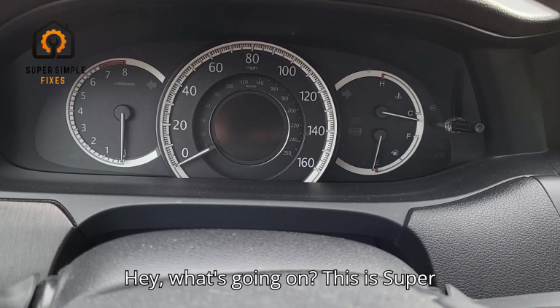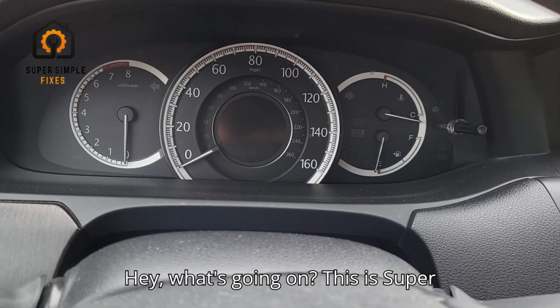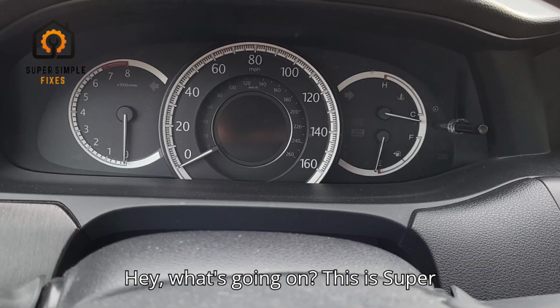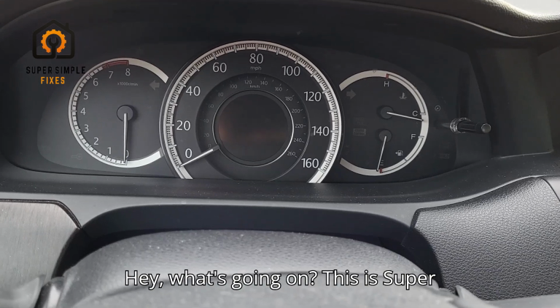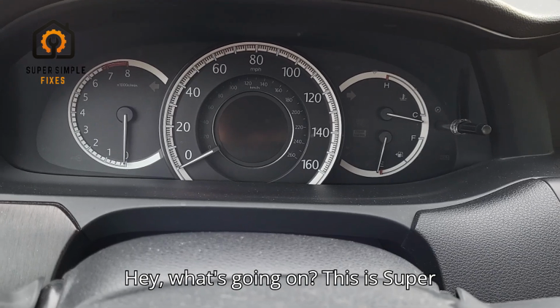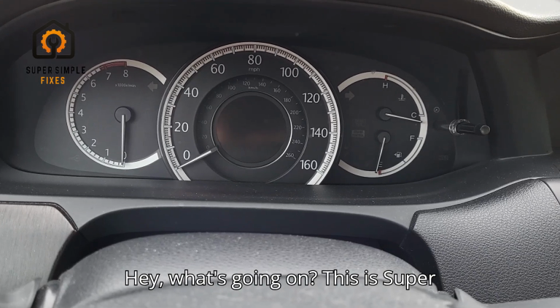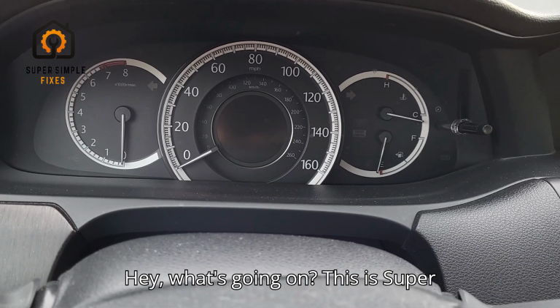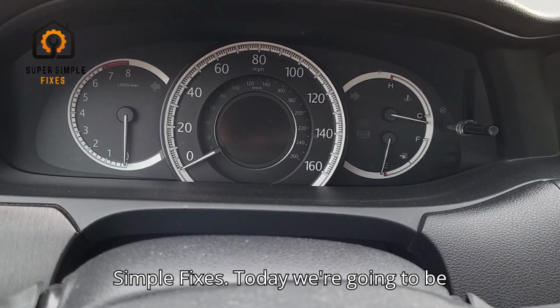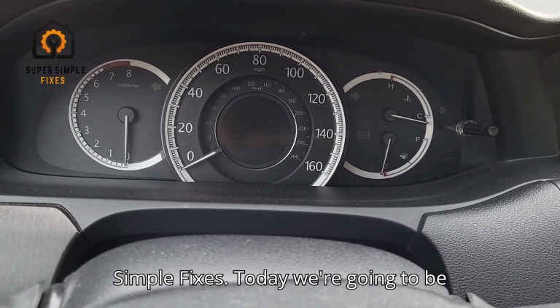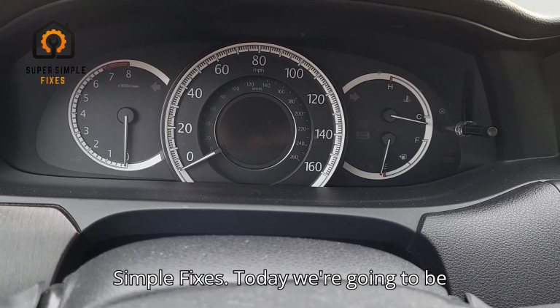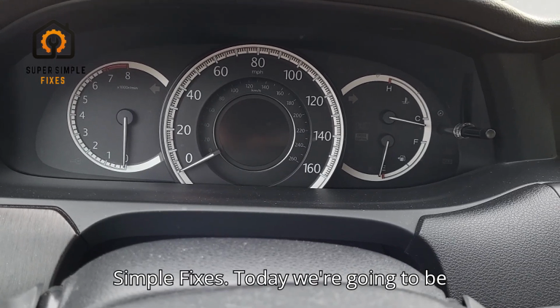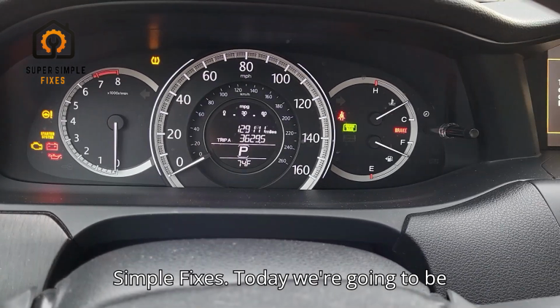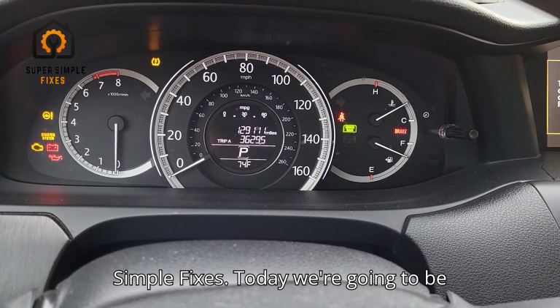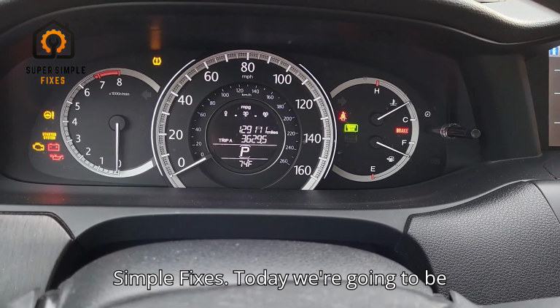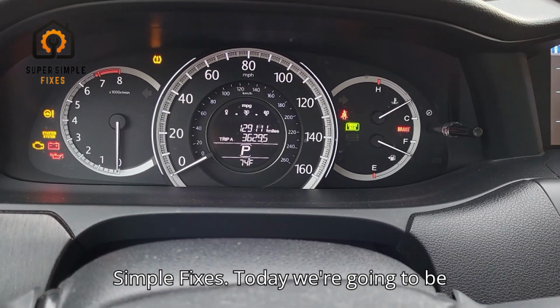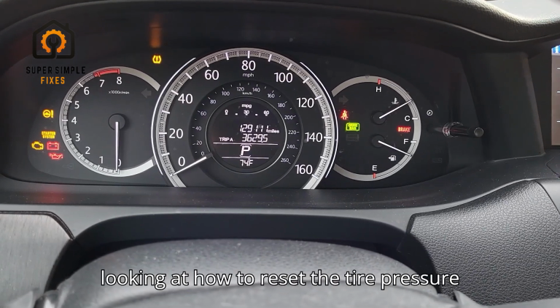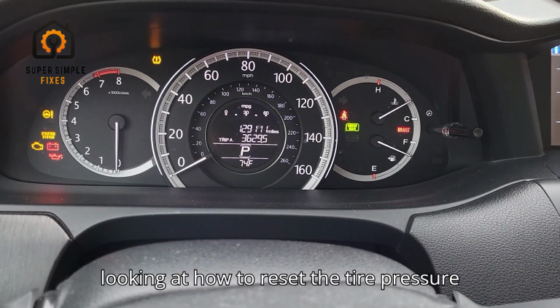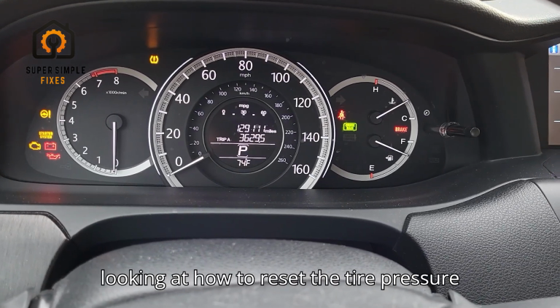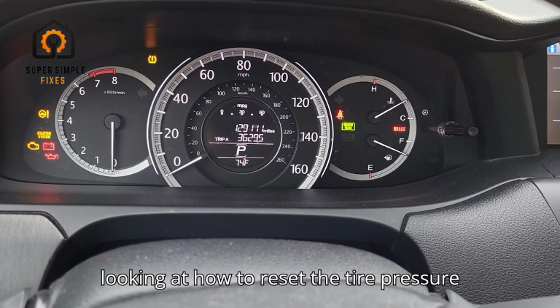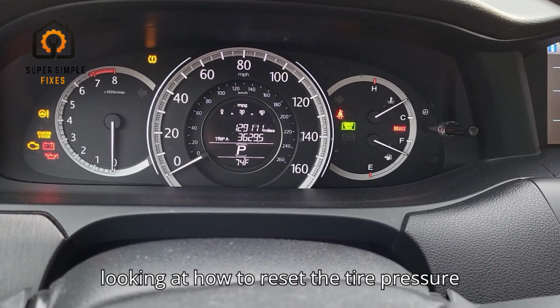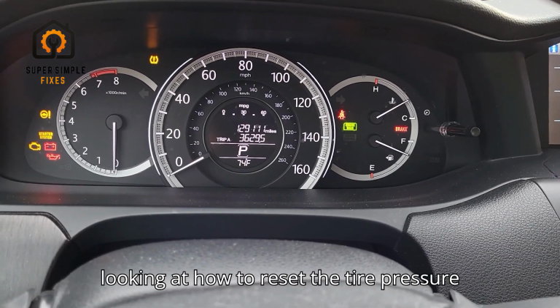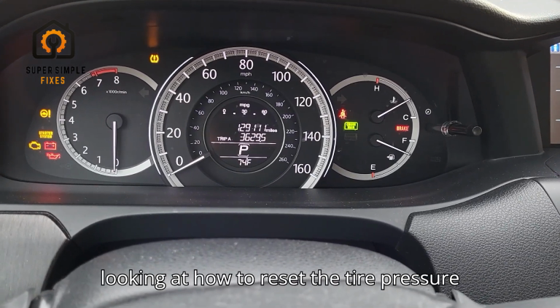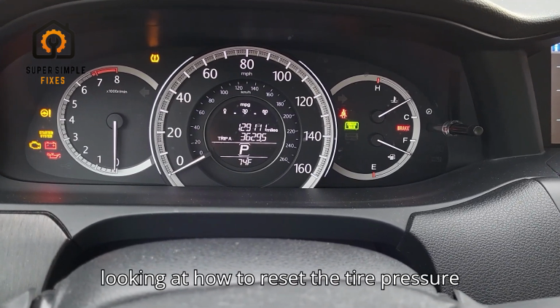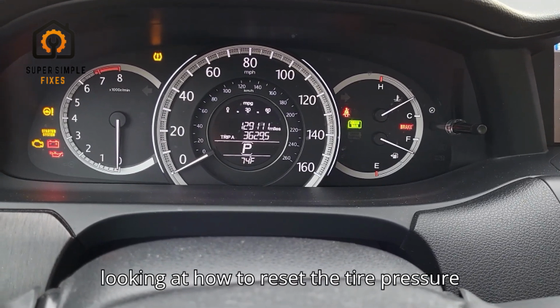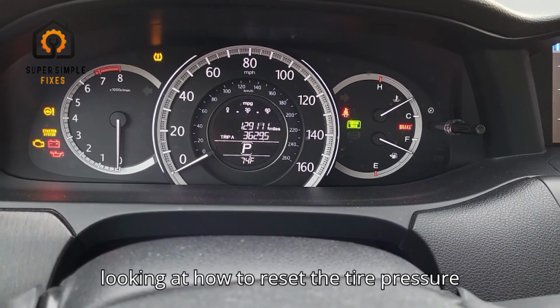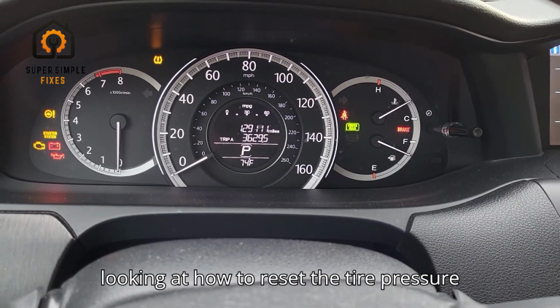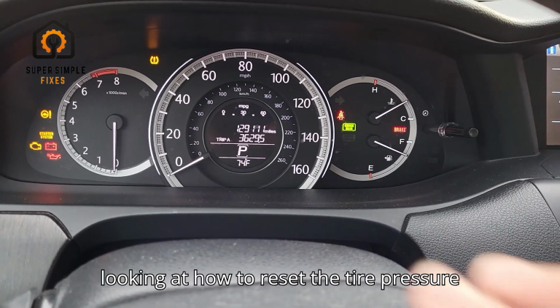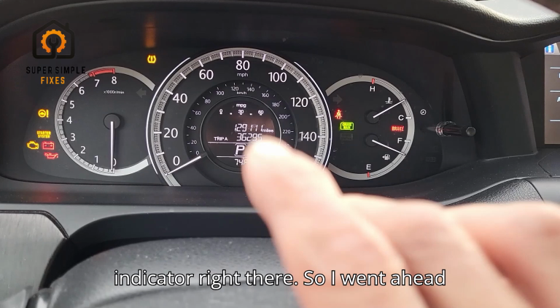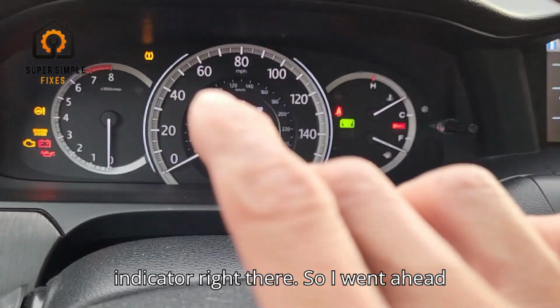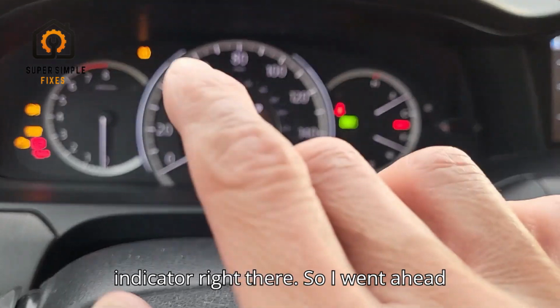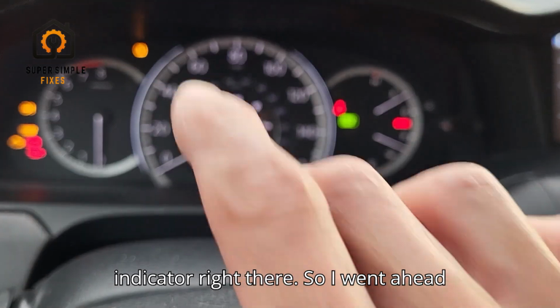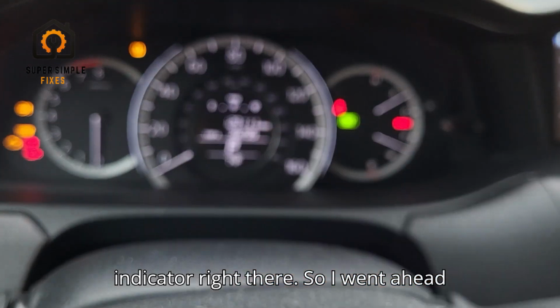Hey, what's going on? This is Super Simple Fixes. Today we're going to be looking at how to reset the tire pressure indicator right there.